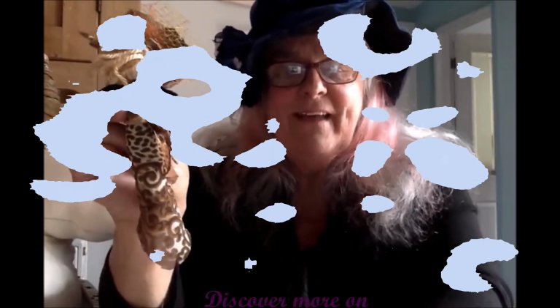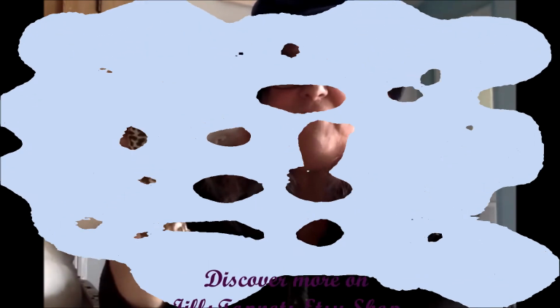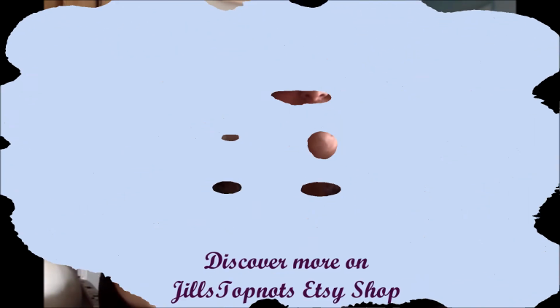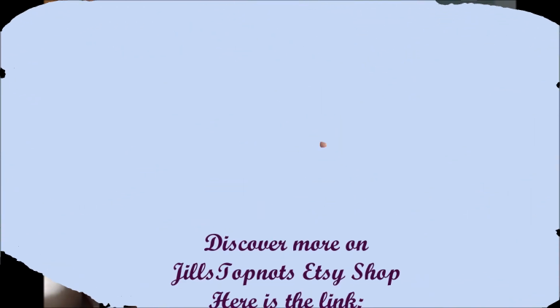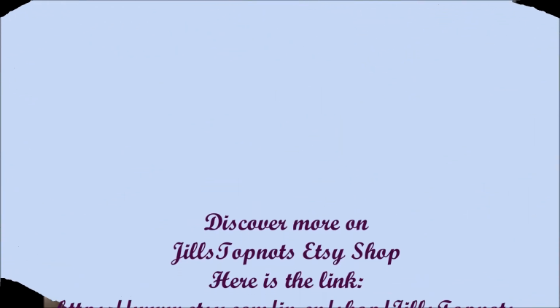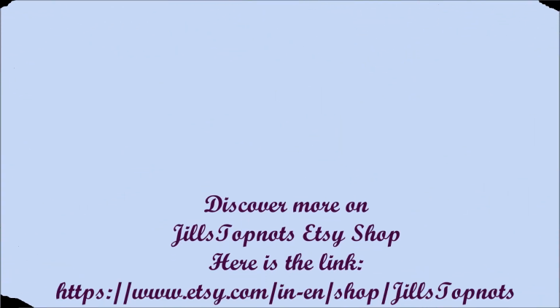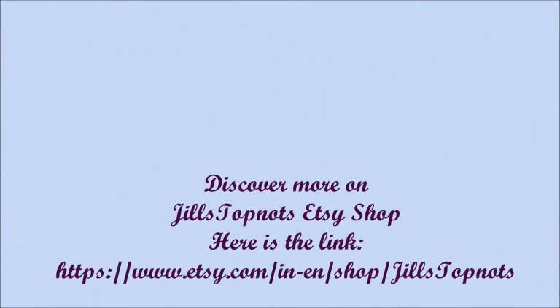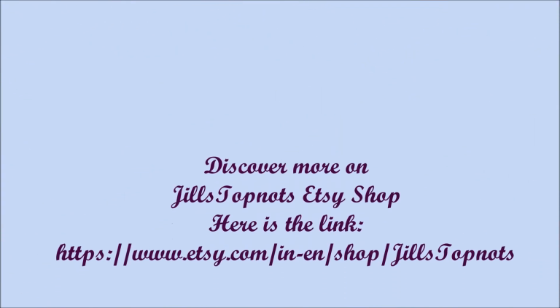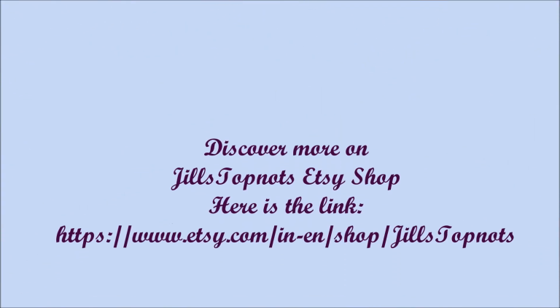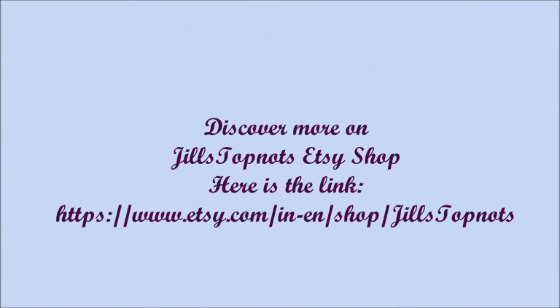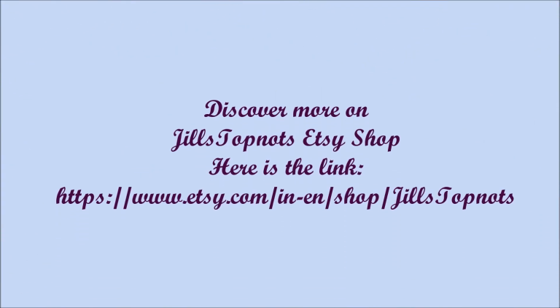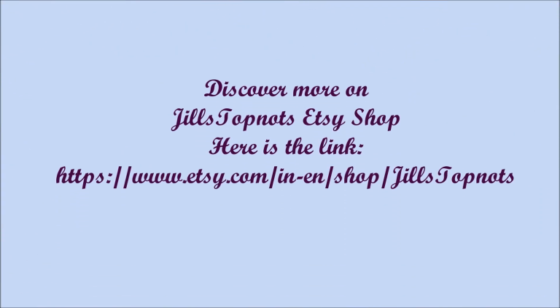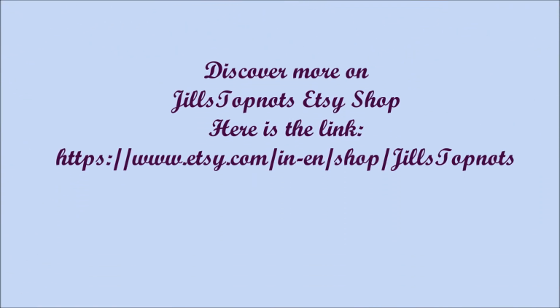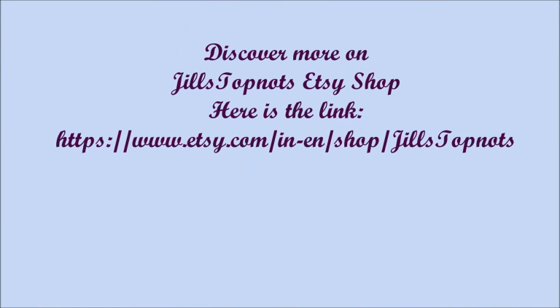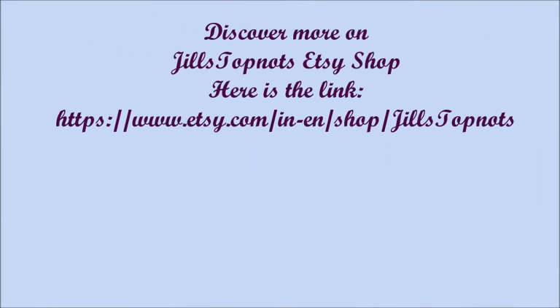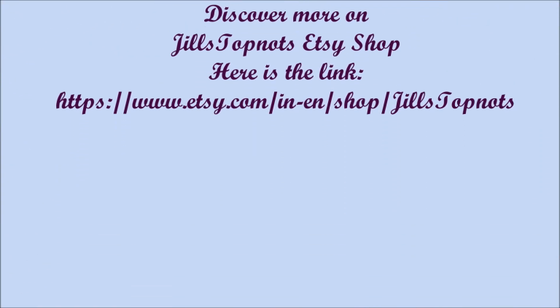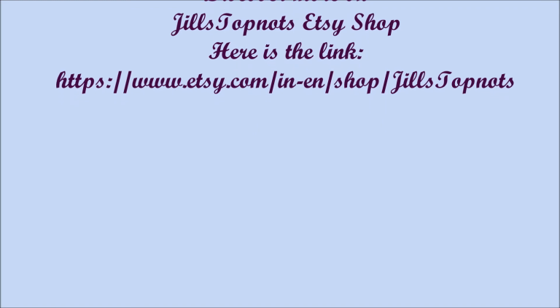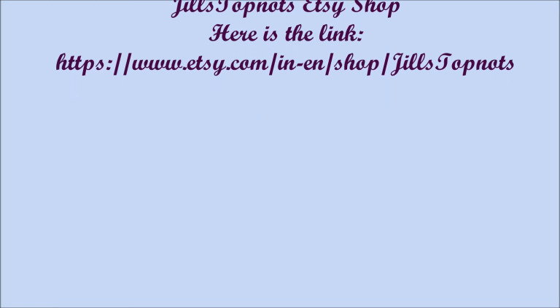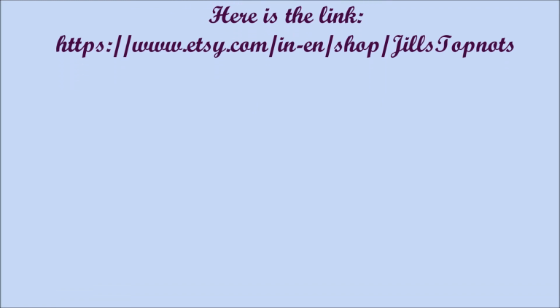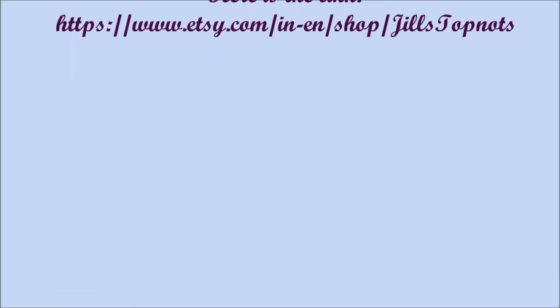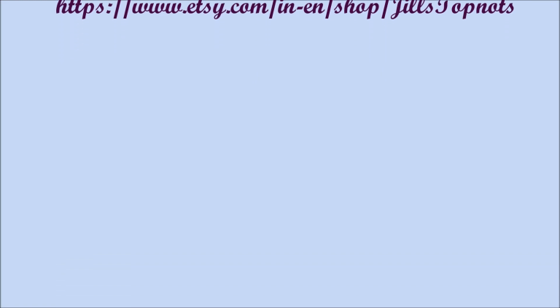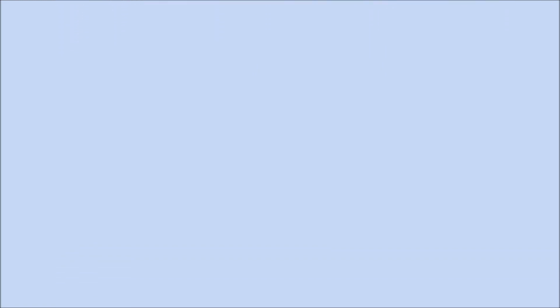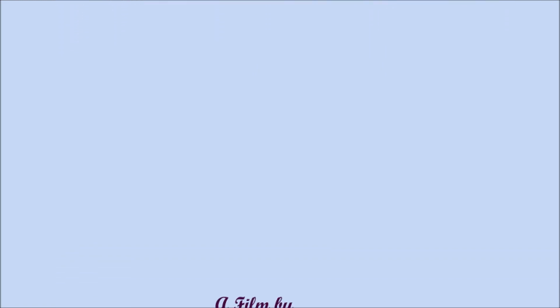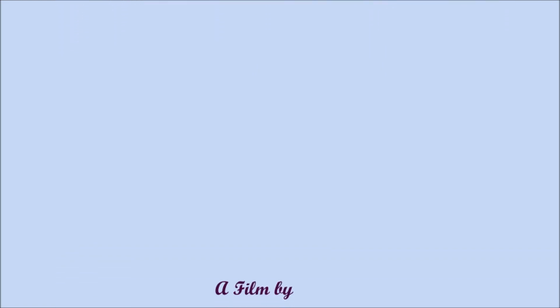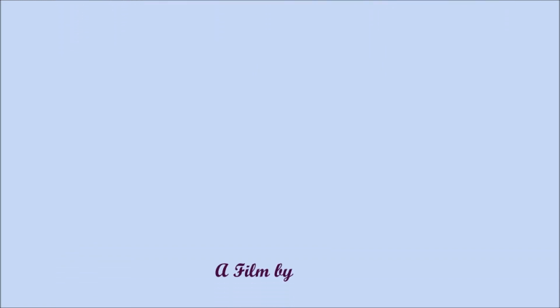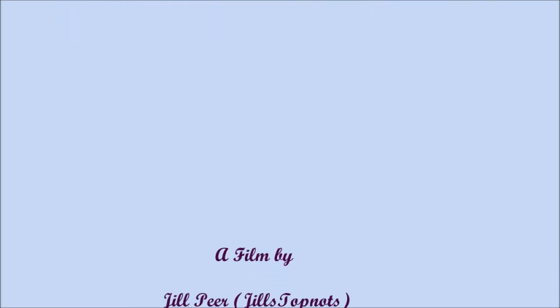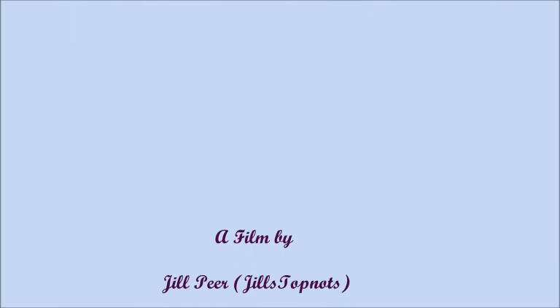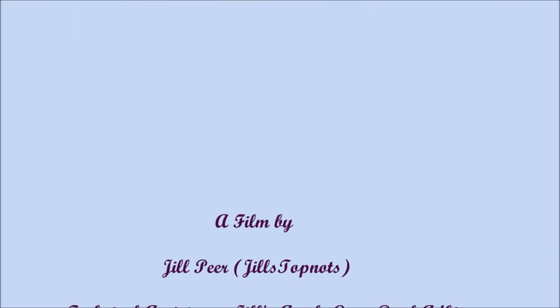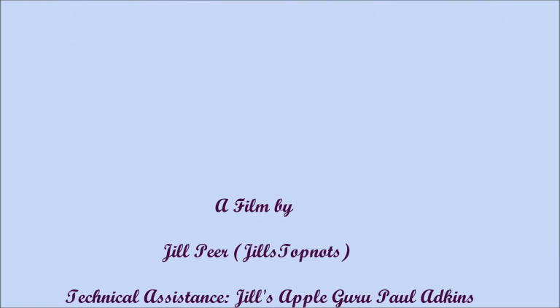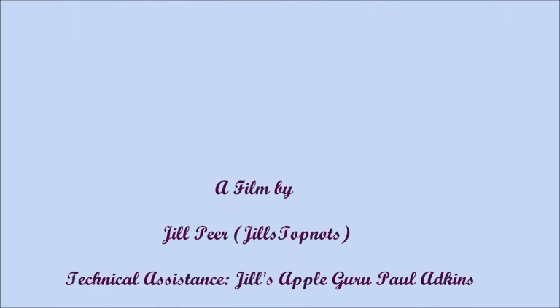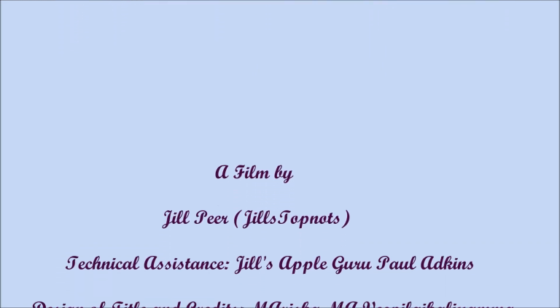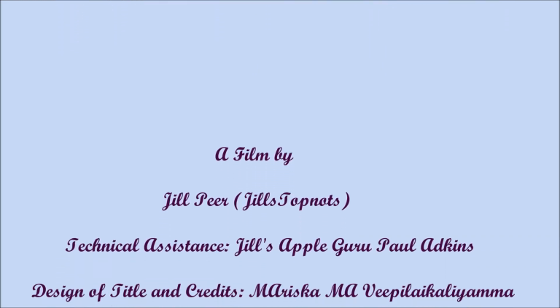Have a good day. I'll see you next time. Thanks, Jill.